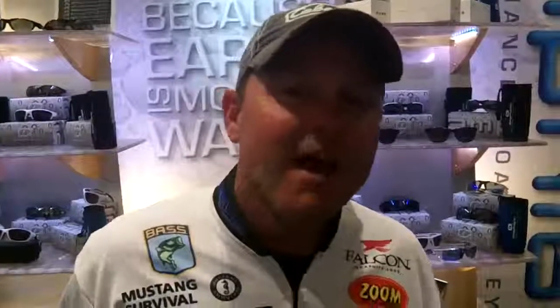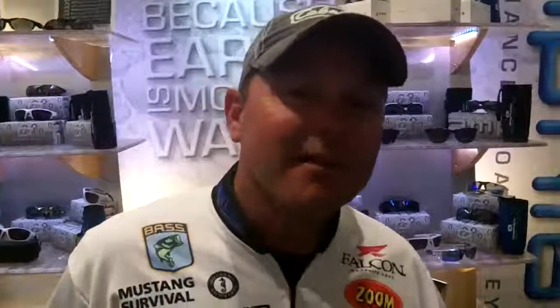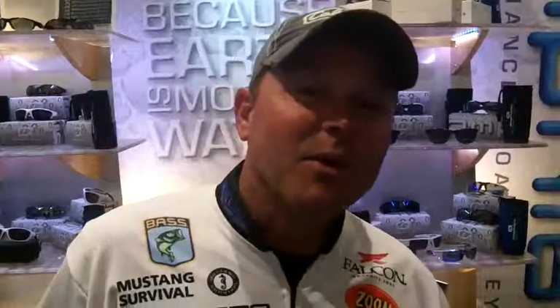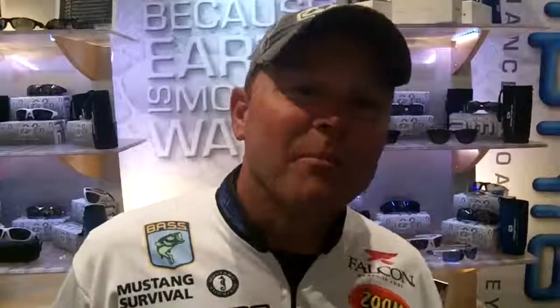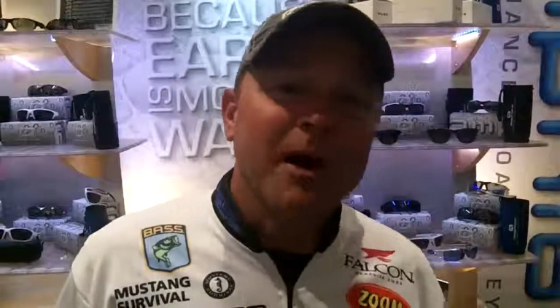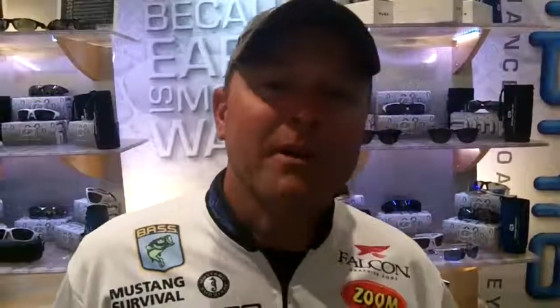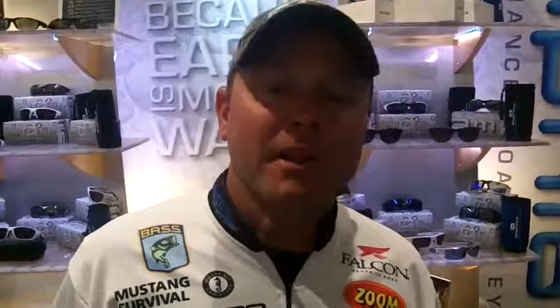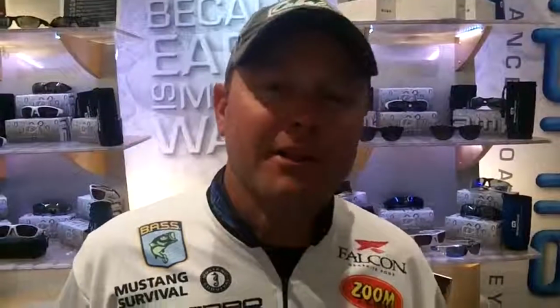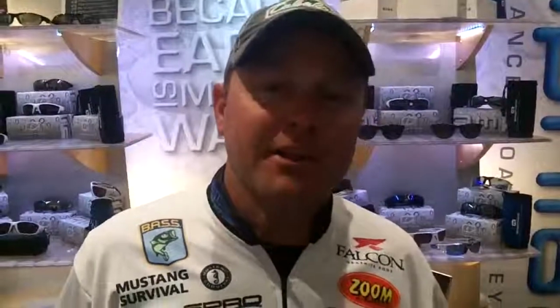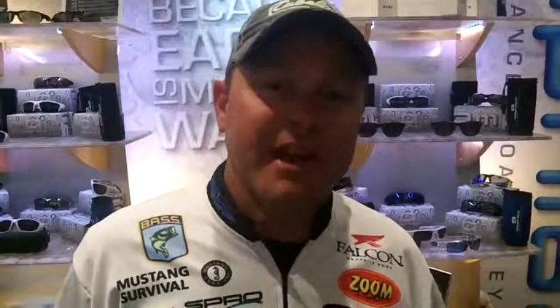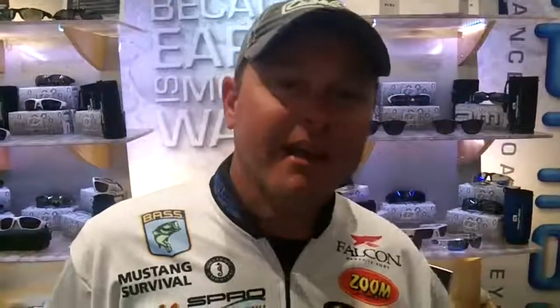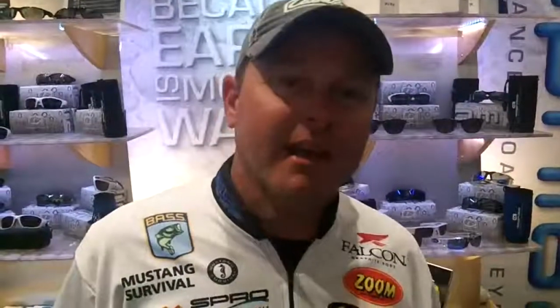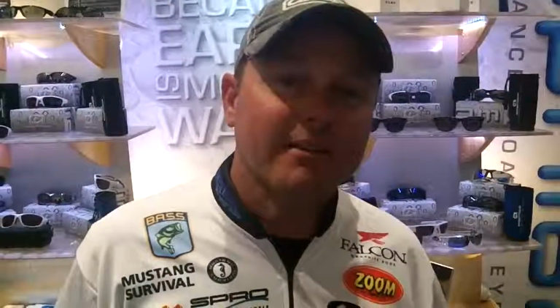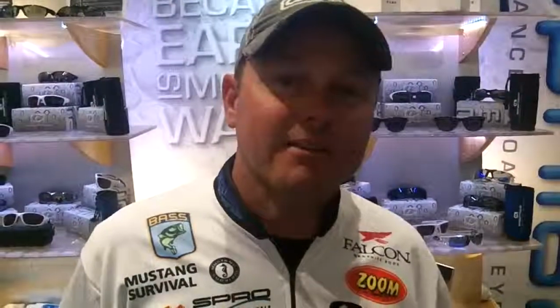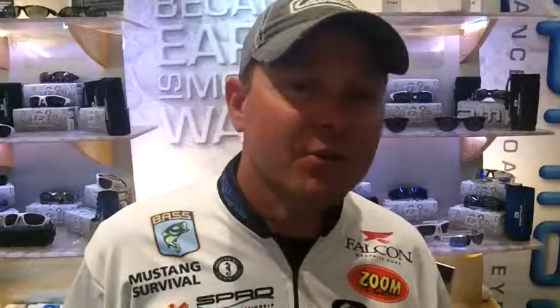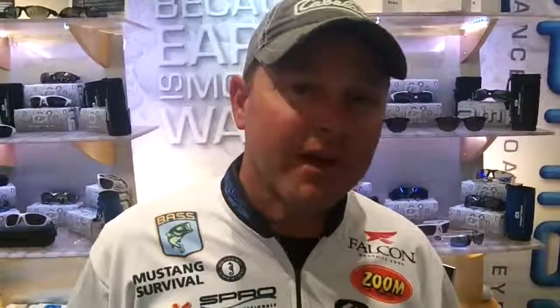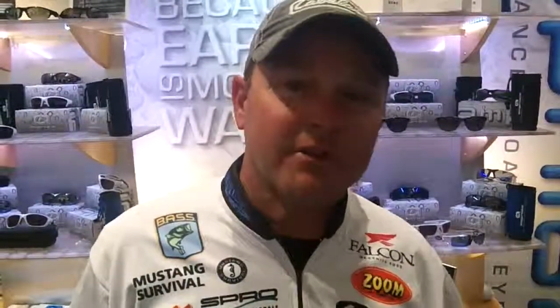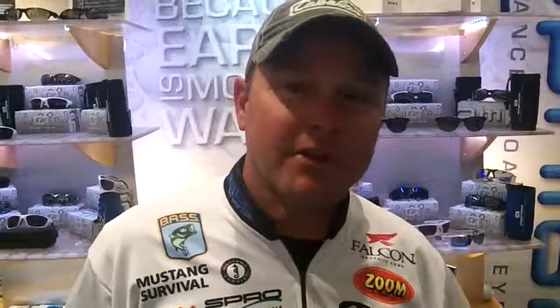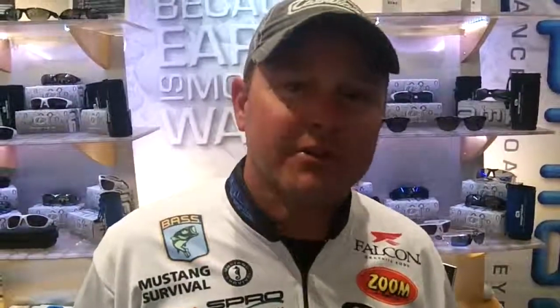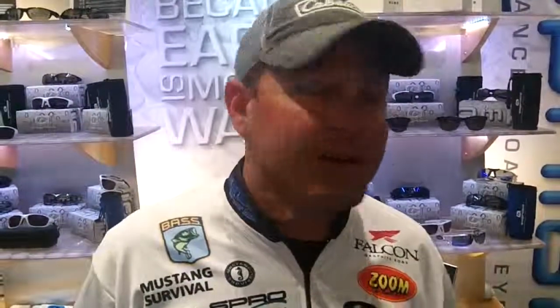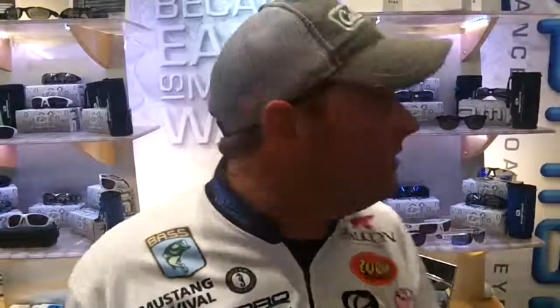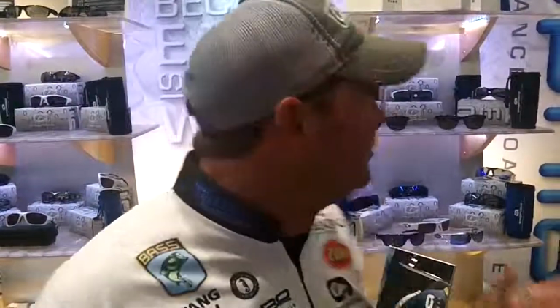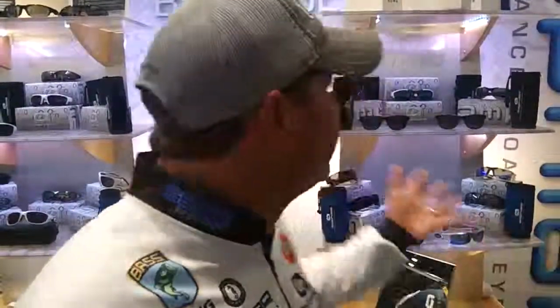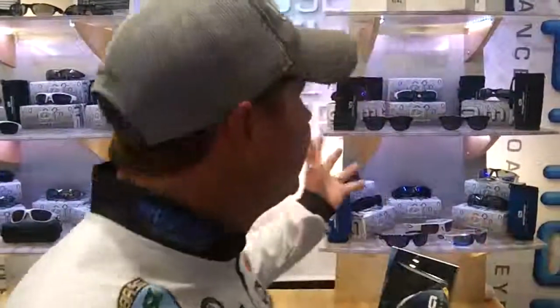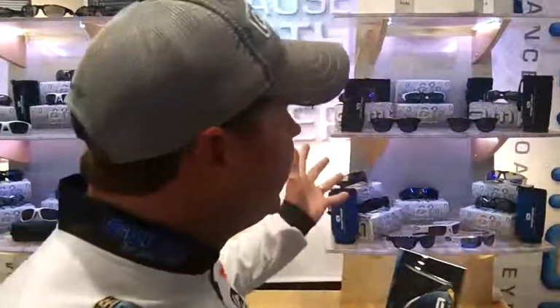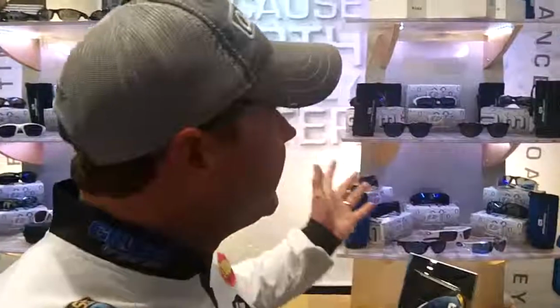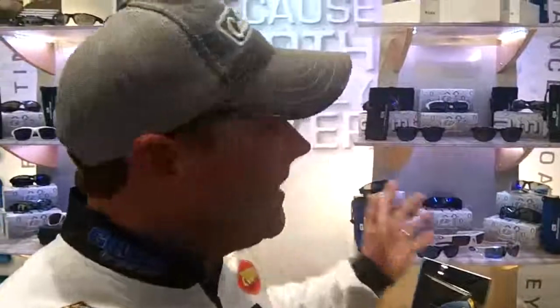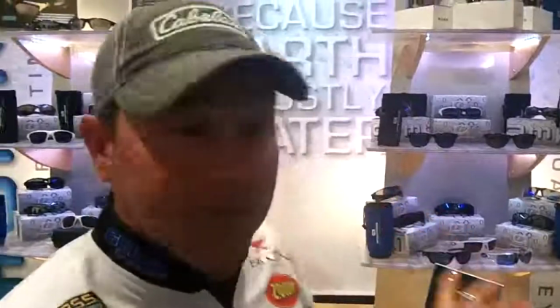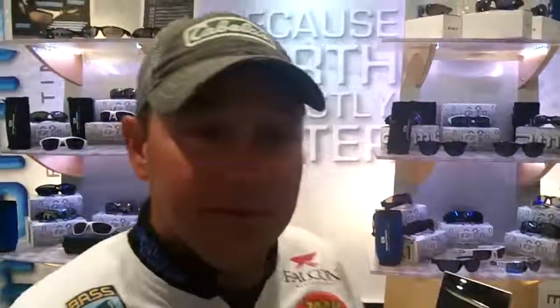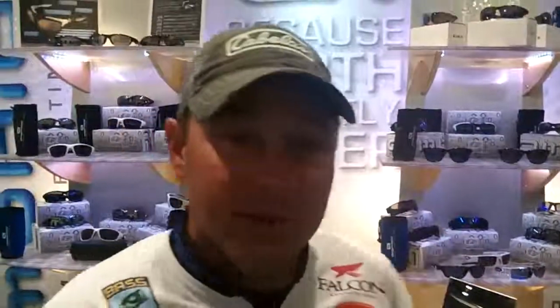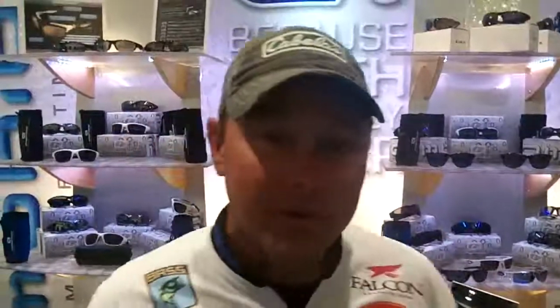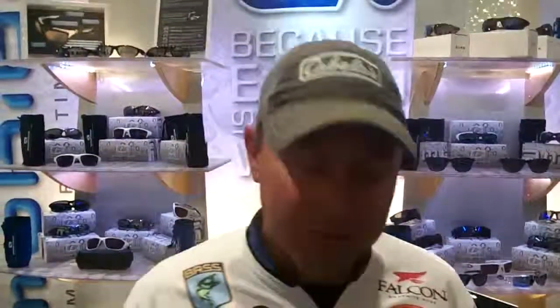Hey everyone, Mike McClellan here at ICAST 2013. As you can see, we're here at the Amphibia booth.